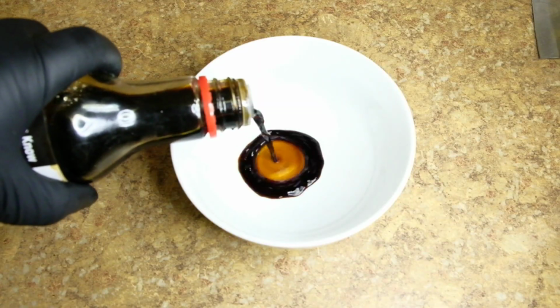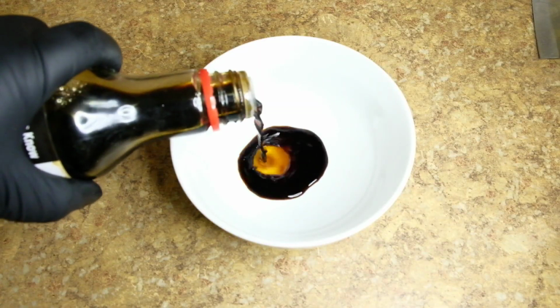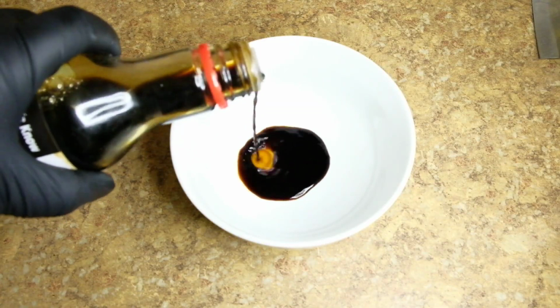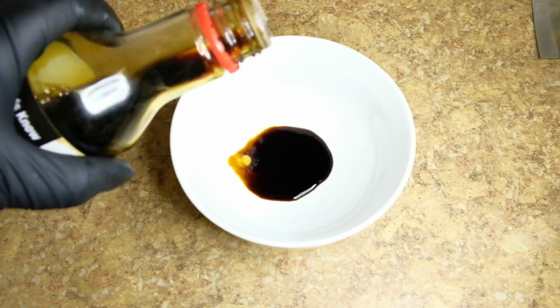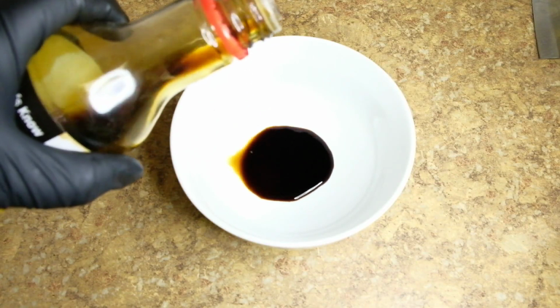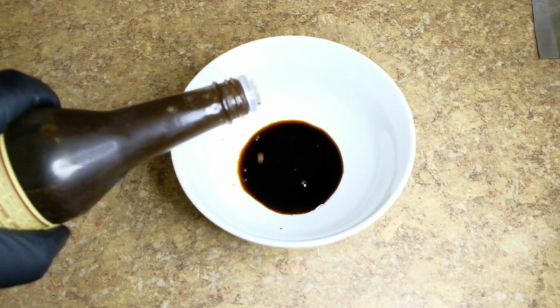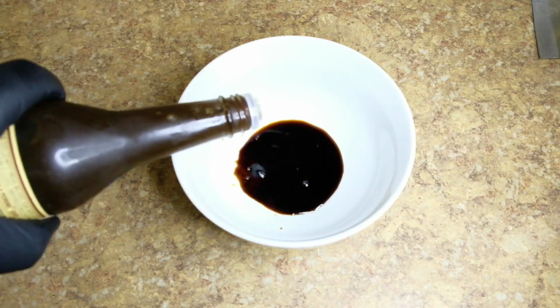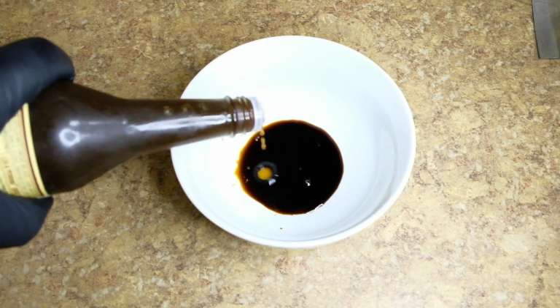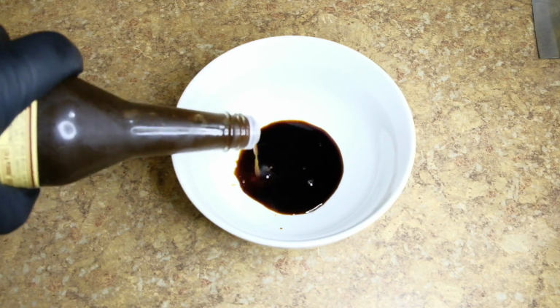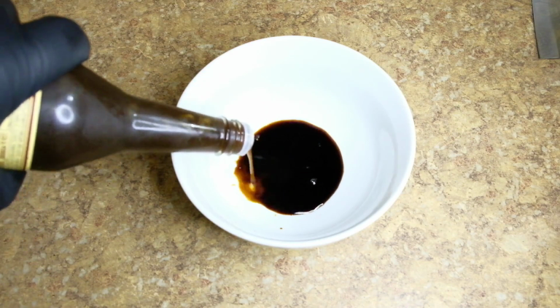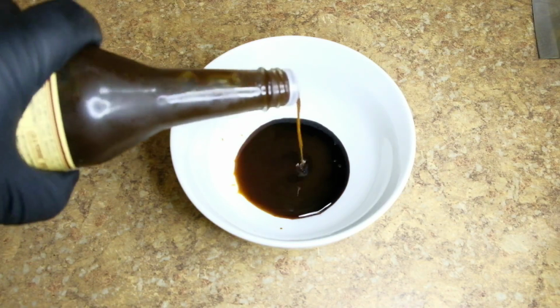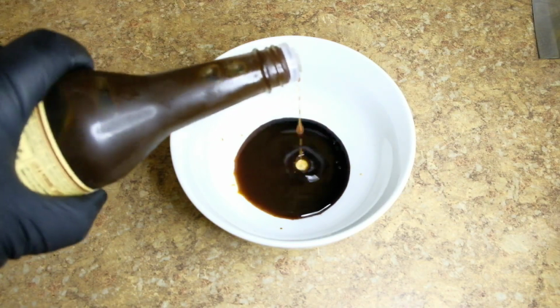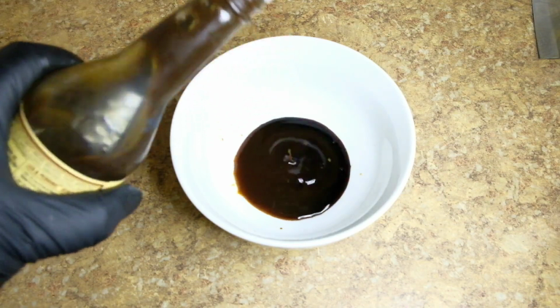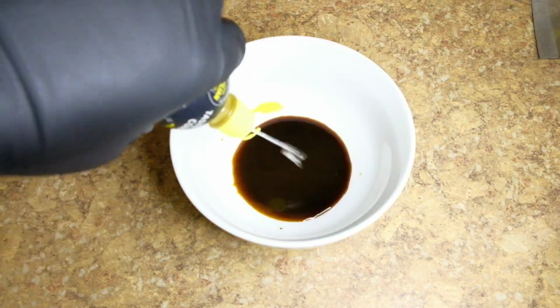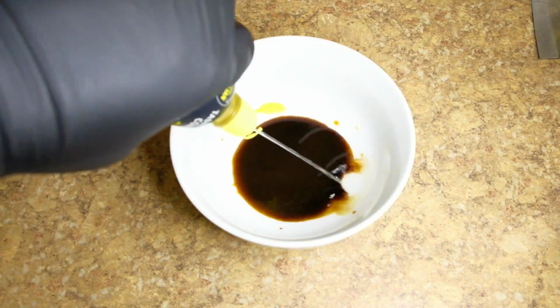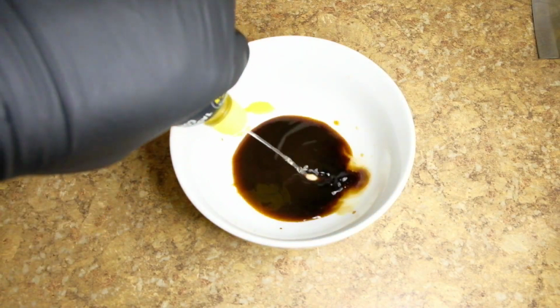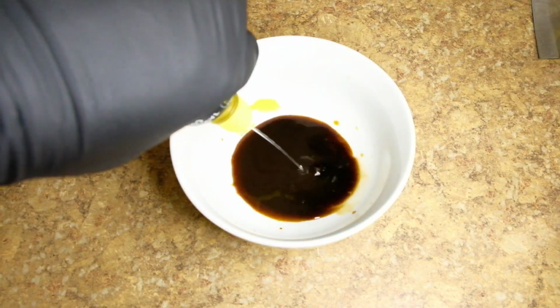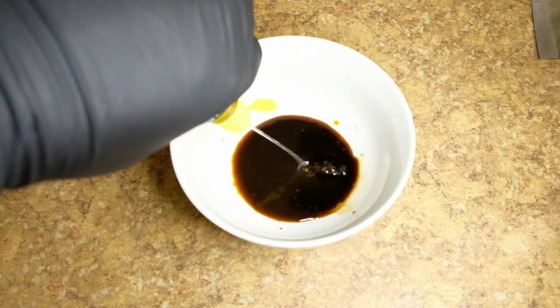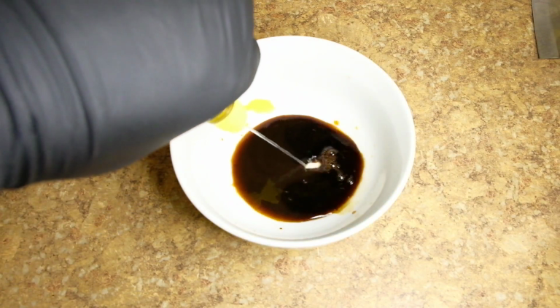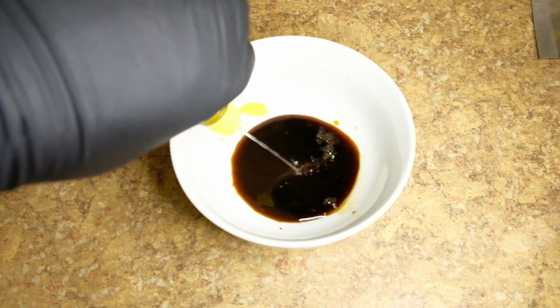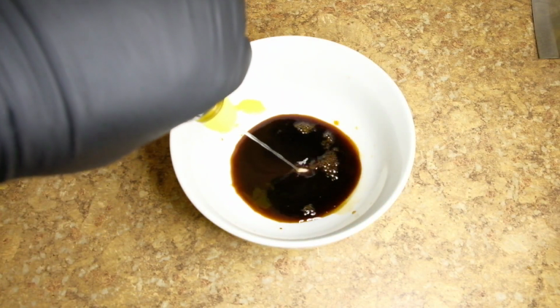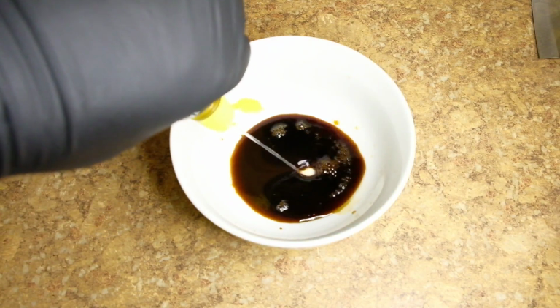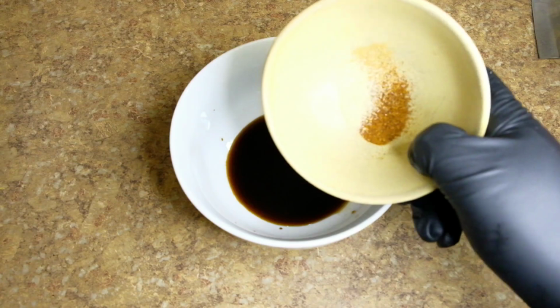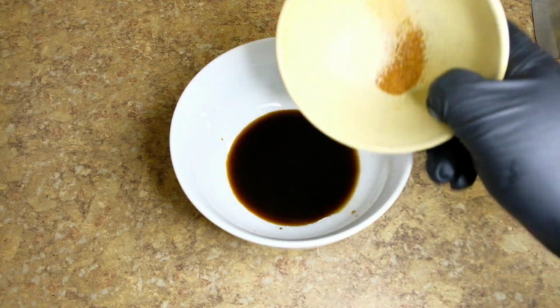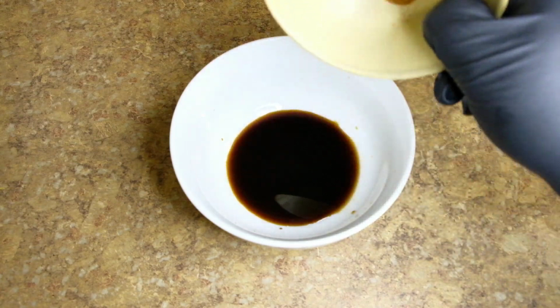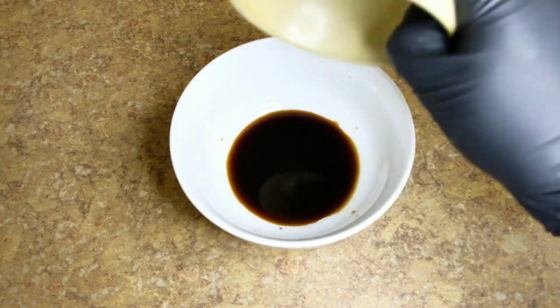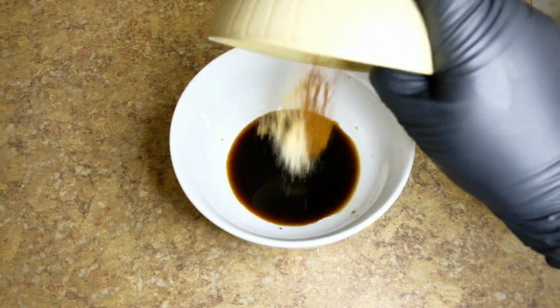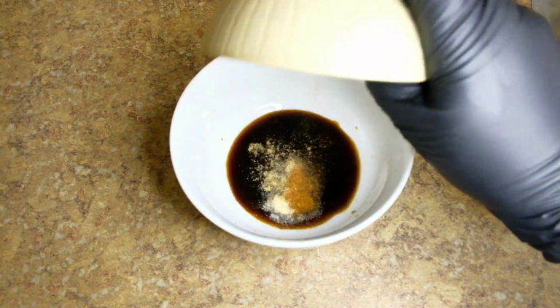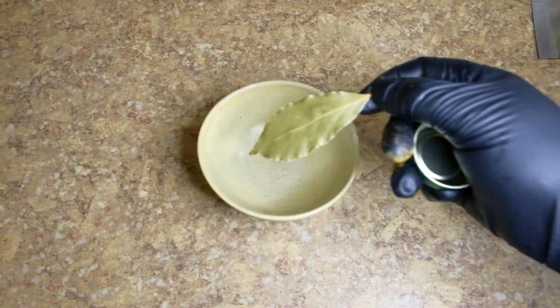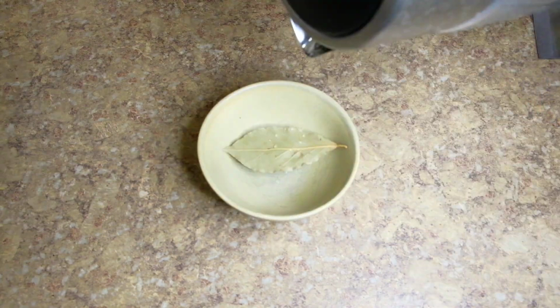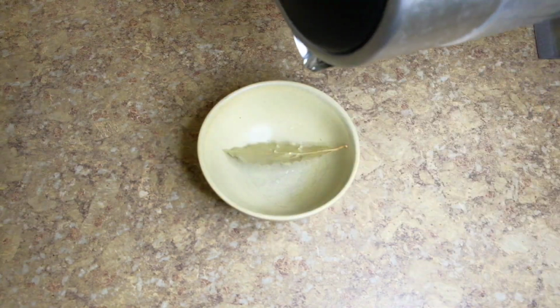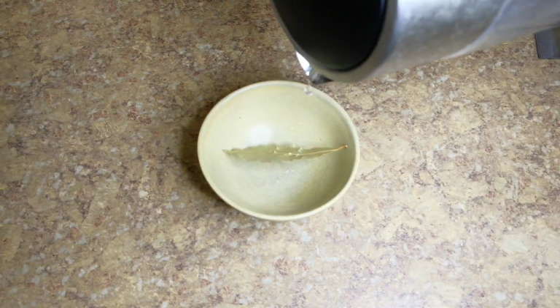Make a marinade out of soy sauce, Worcestershire sauce, lemon juice, cayenne pepper, onion powder, and coriander.